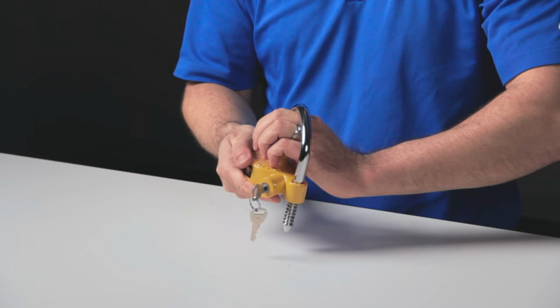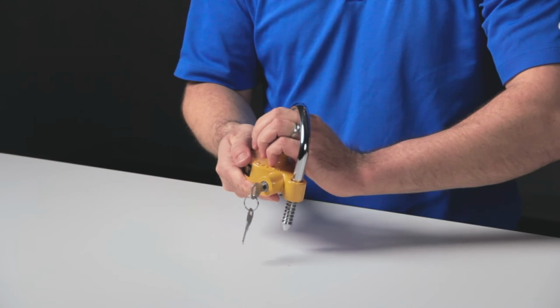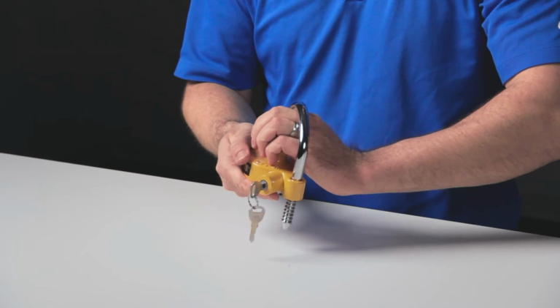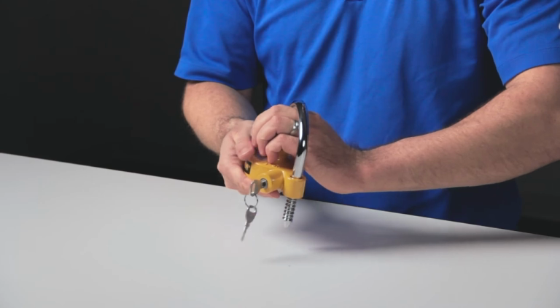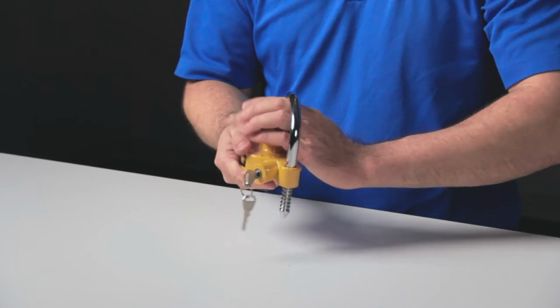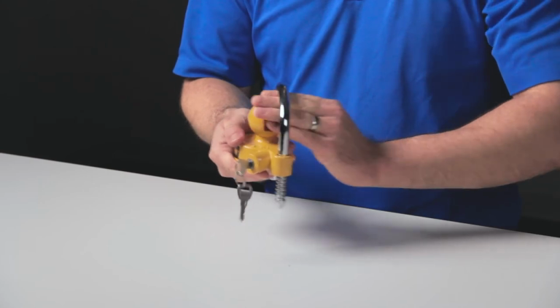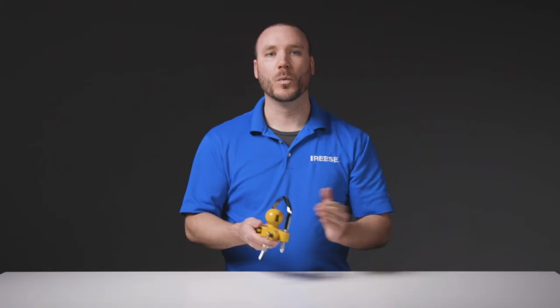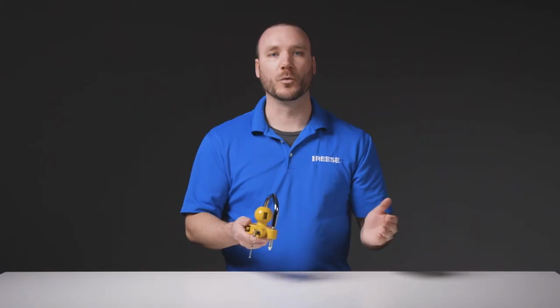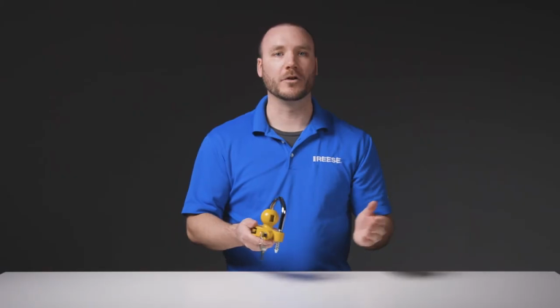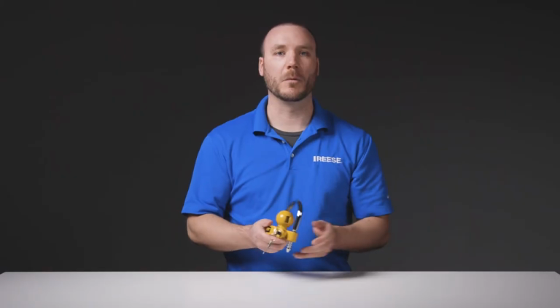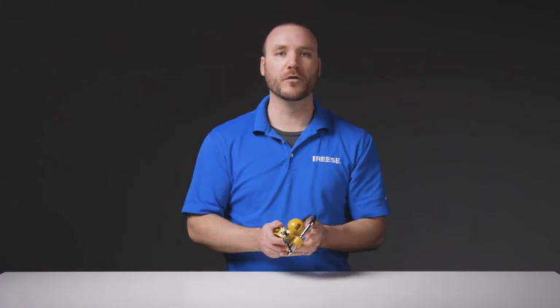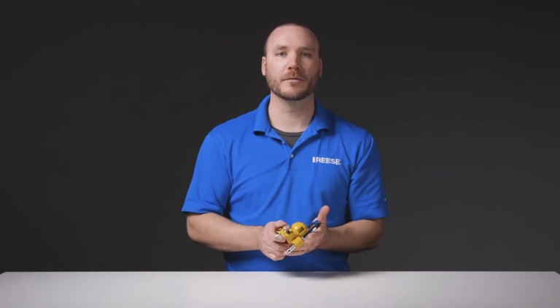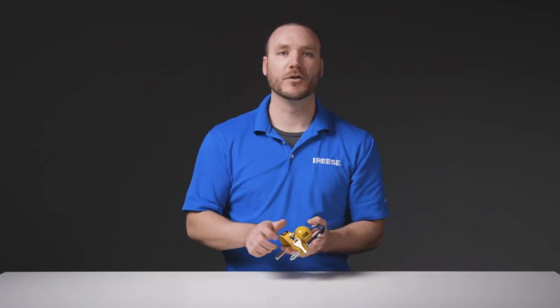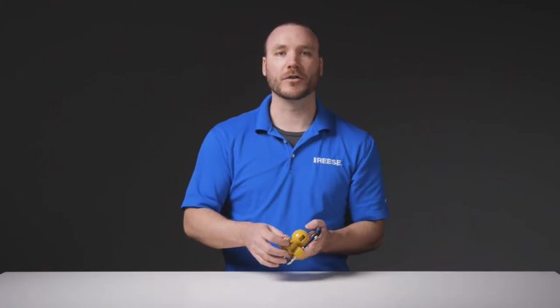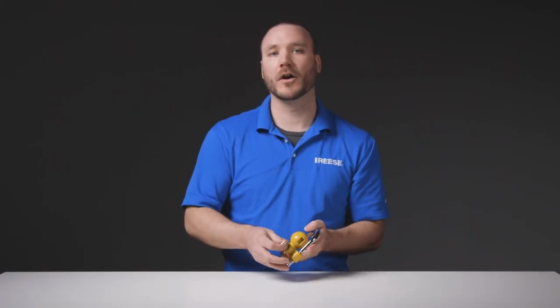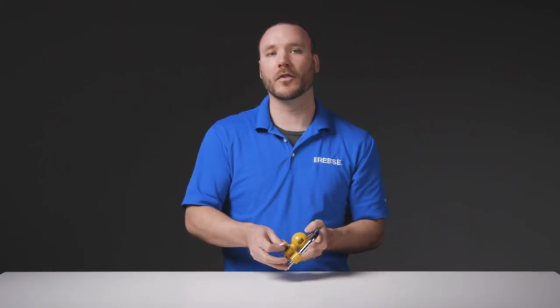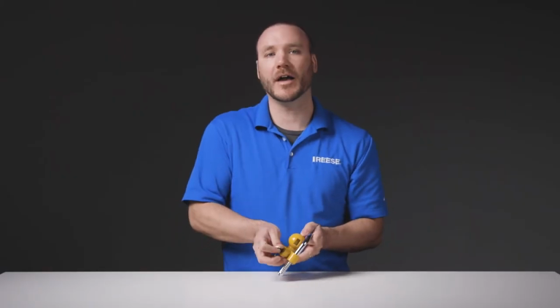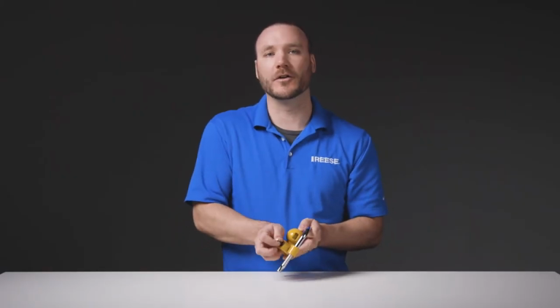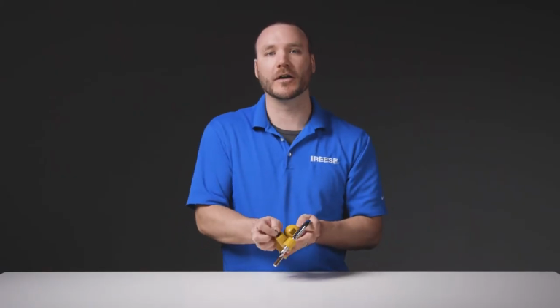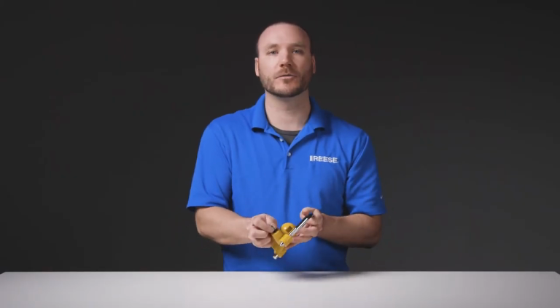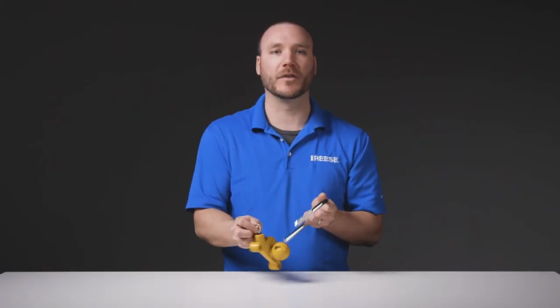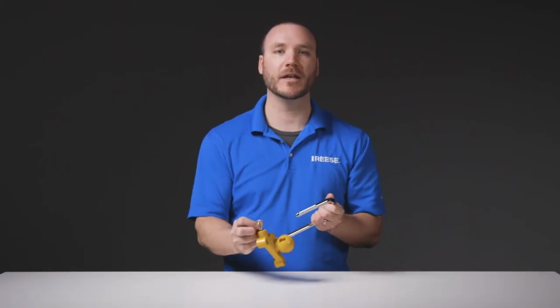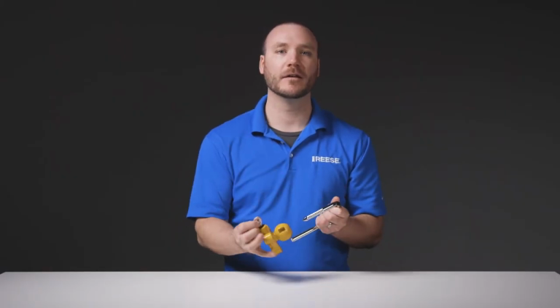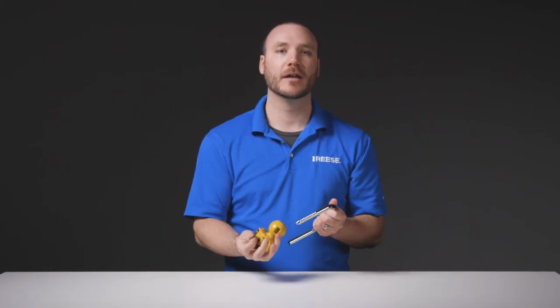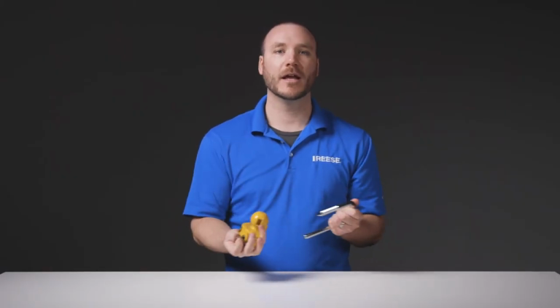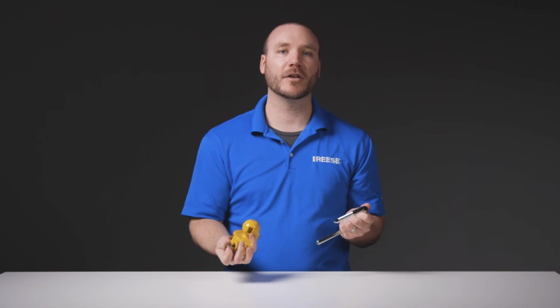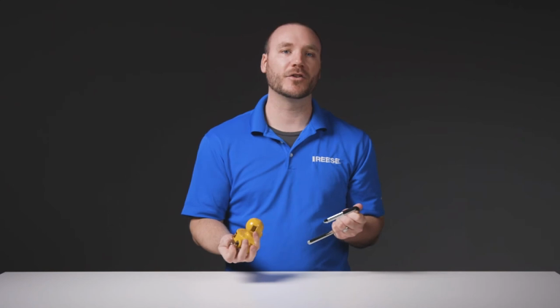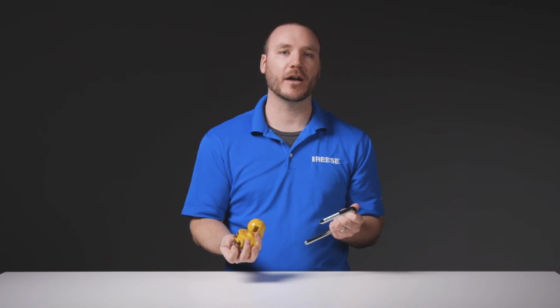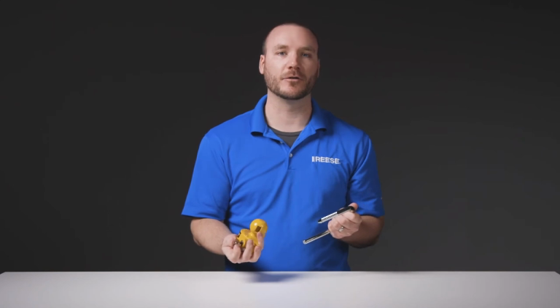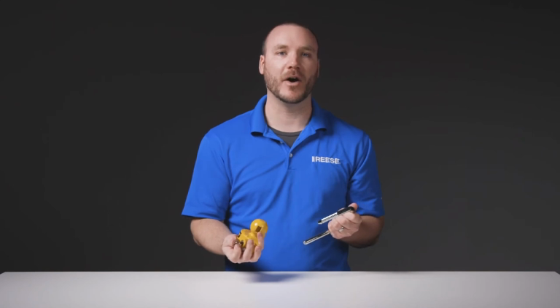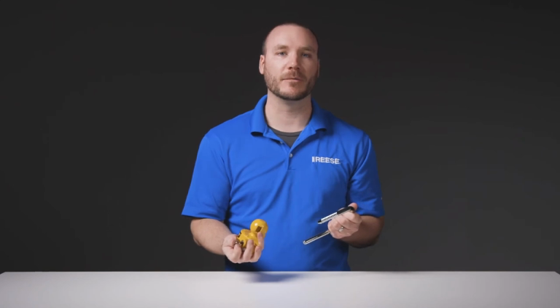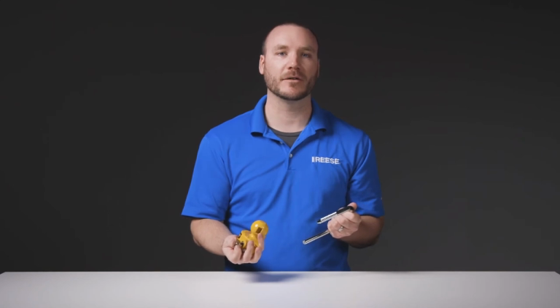And that's it. When you're ready to remove it, just unlock the device with the key and slide the shackle from the locking base.